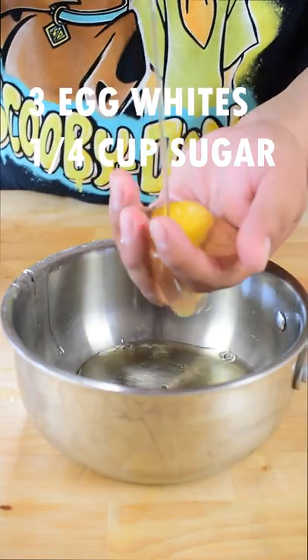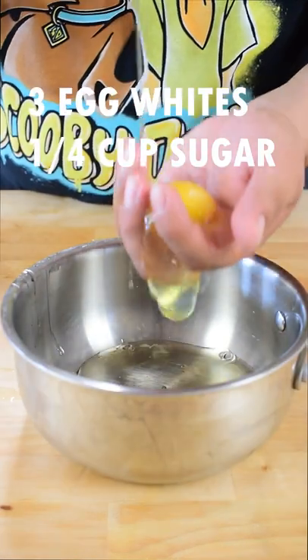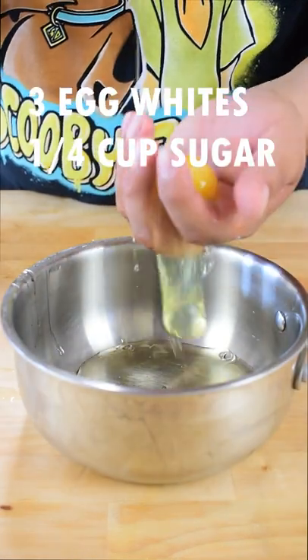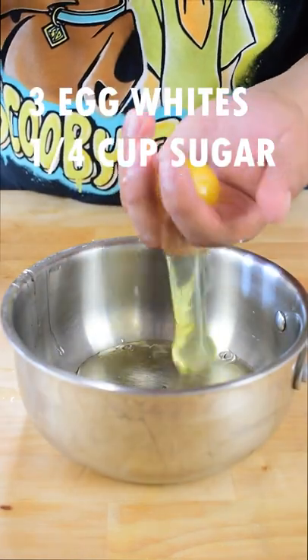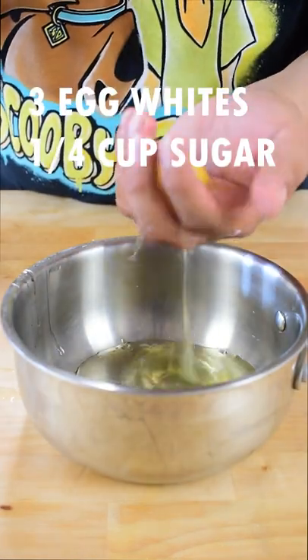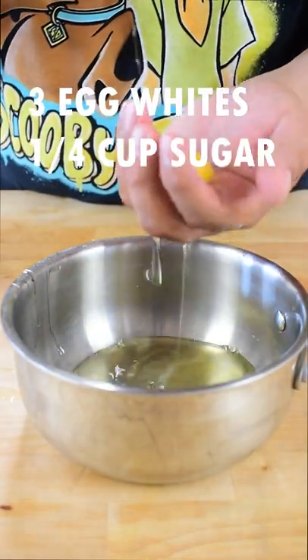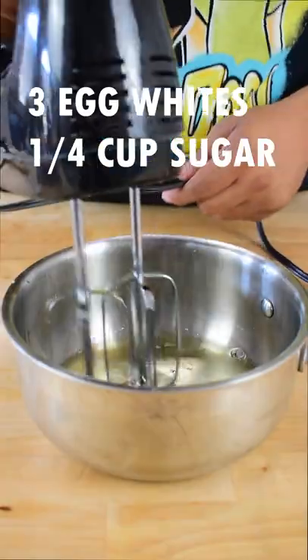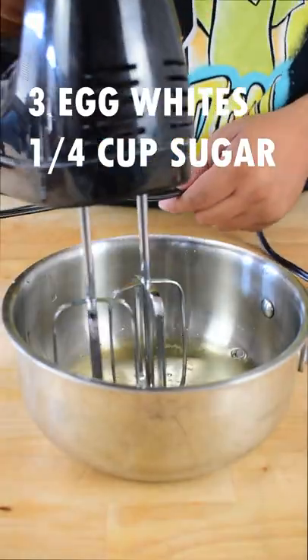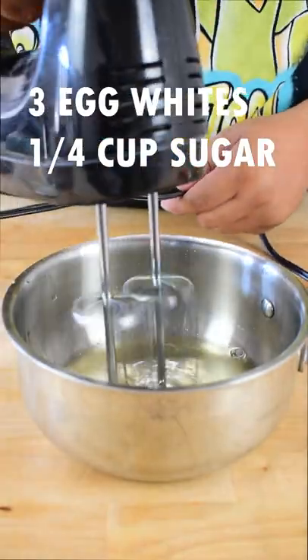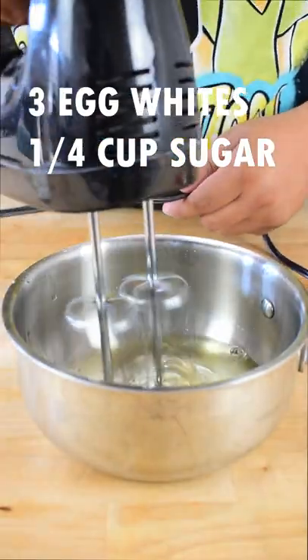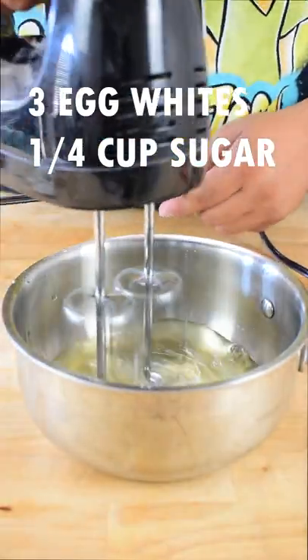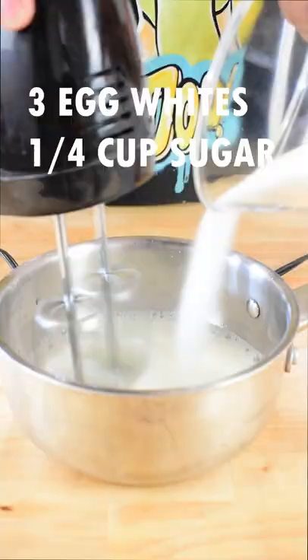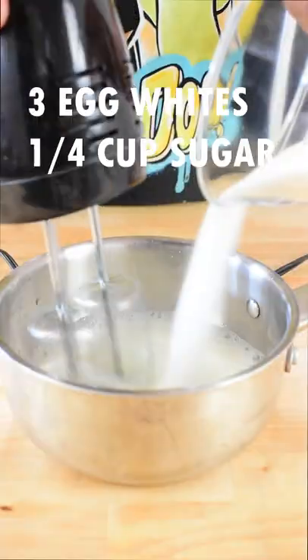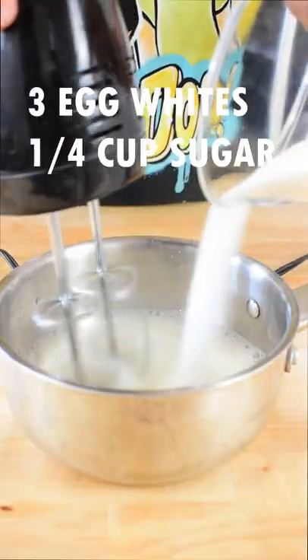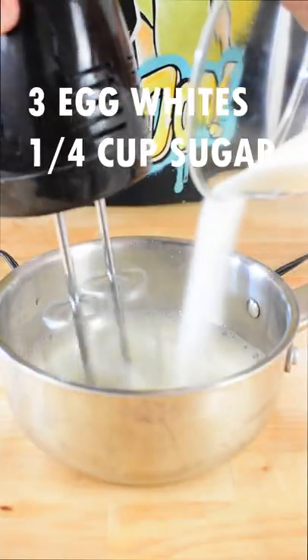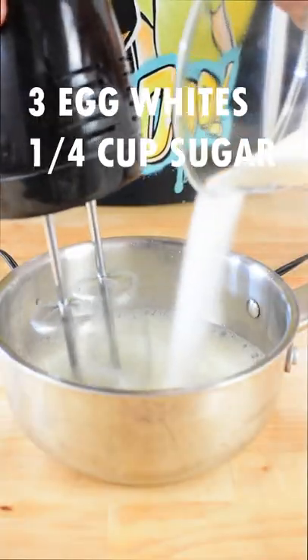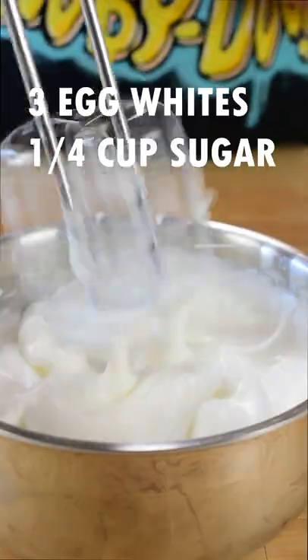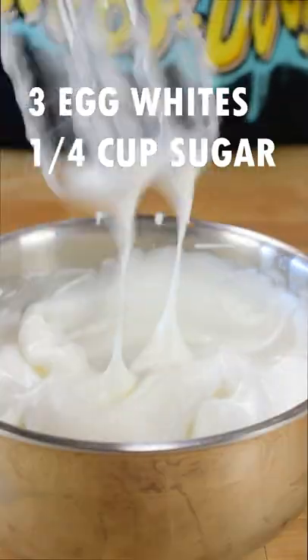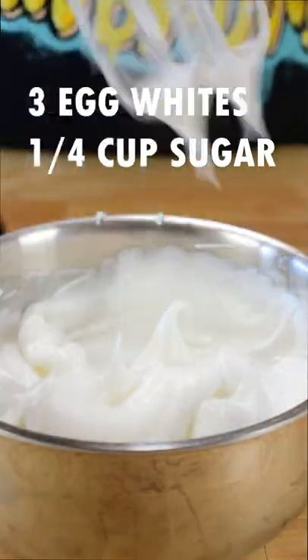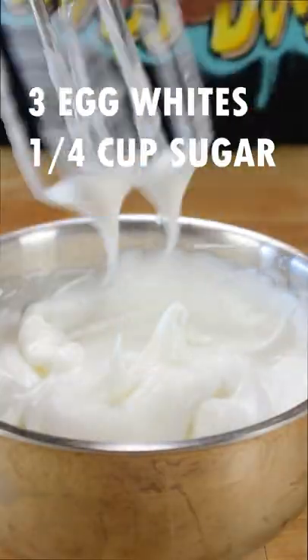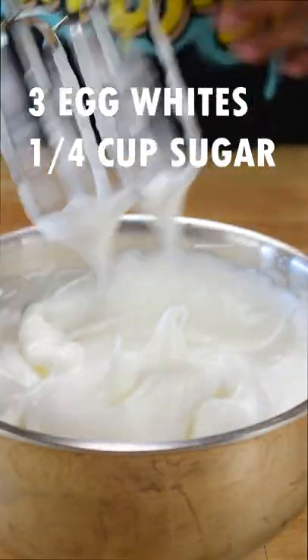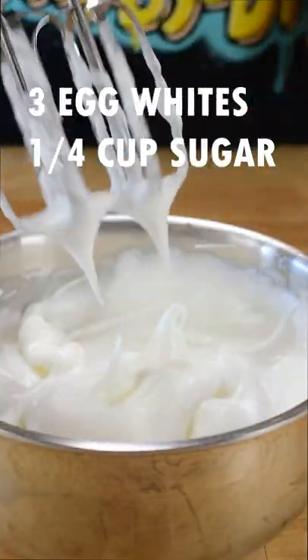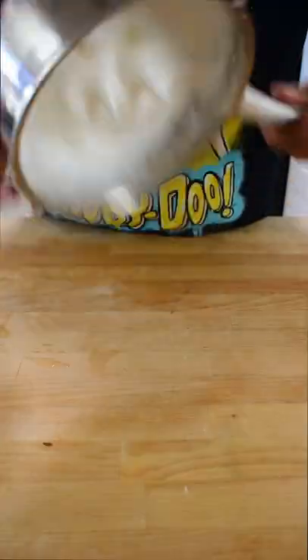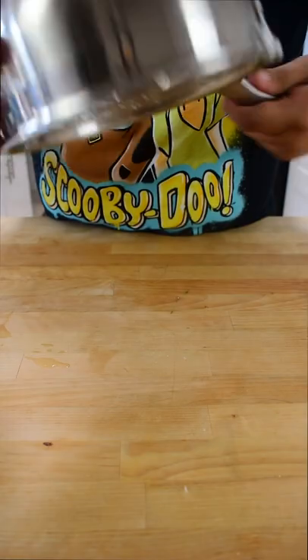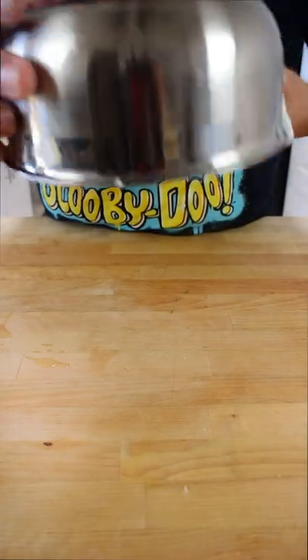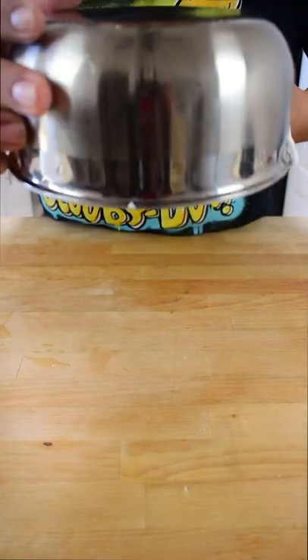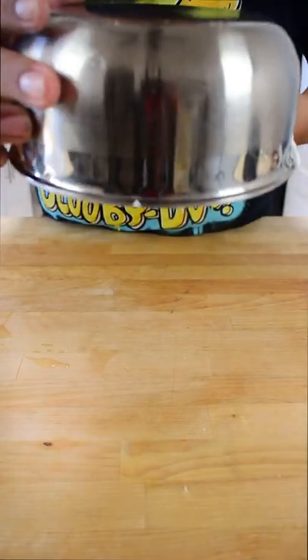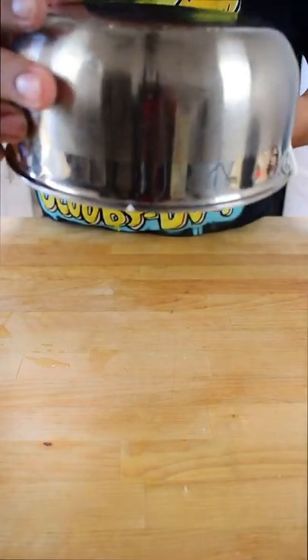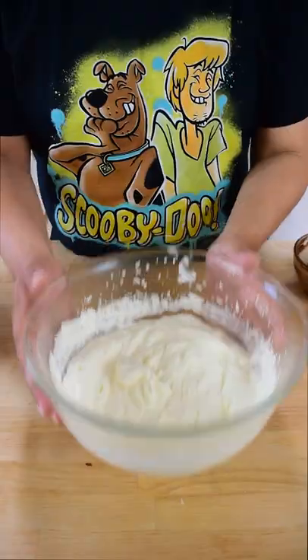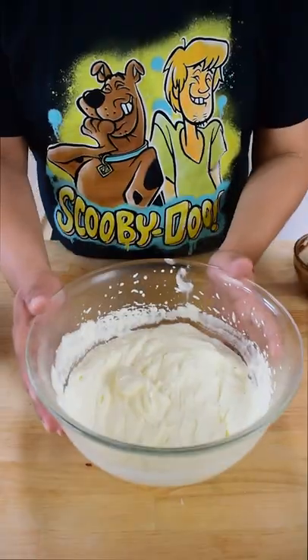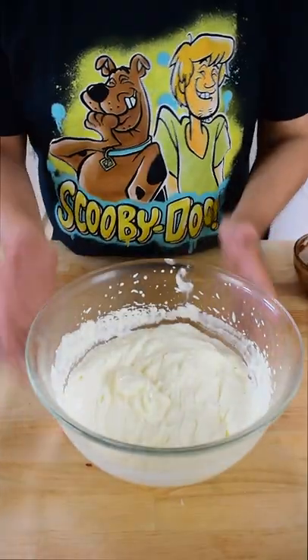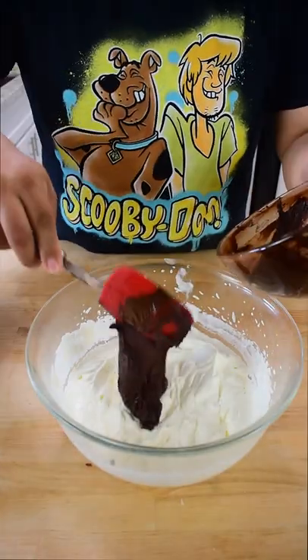Separate your egg whites because we're going to make a meringue. Whip your egg whites and add your sugar to make the meringue. You'll know it's ready when it doesn't fall.